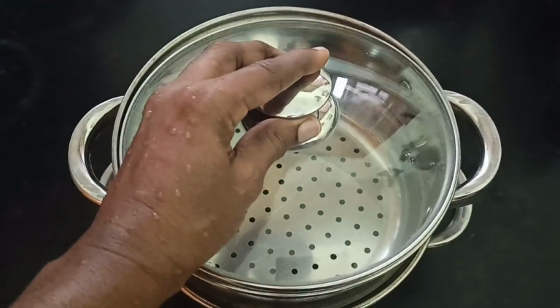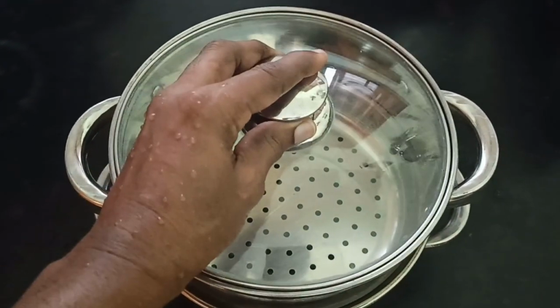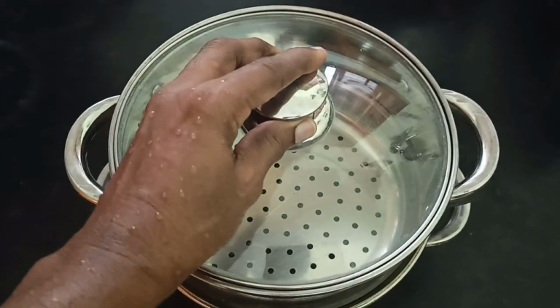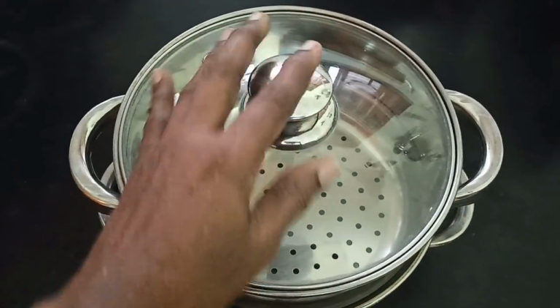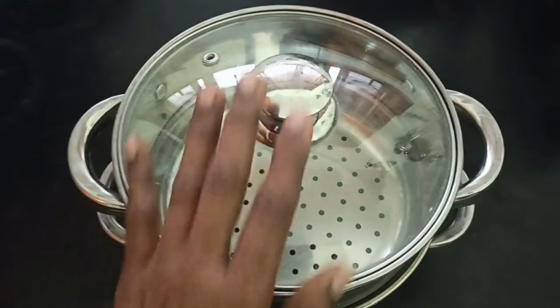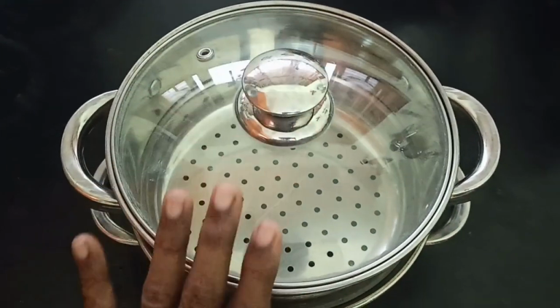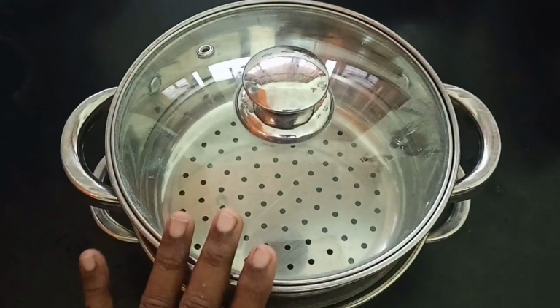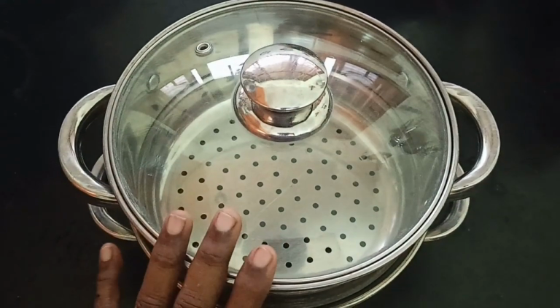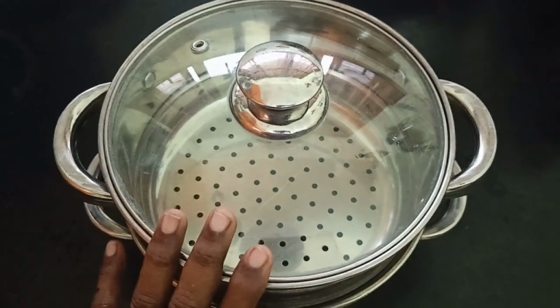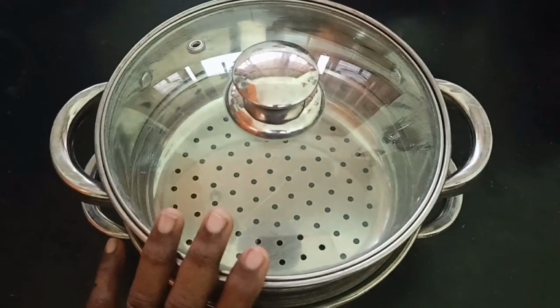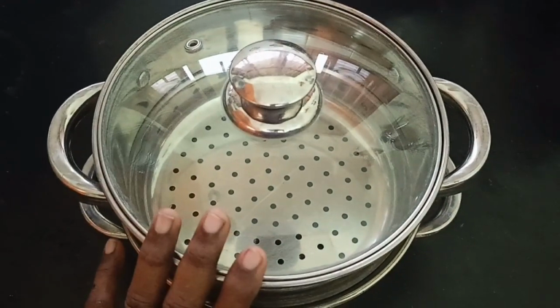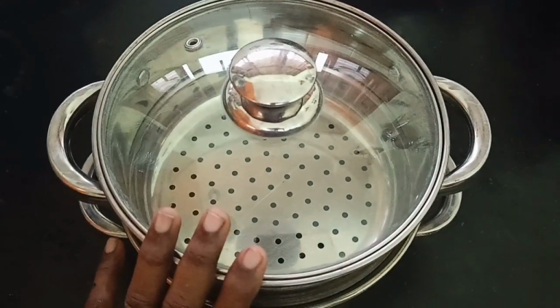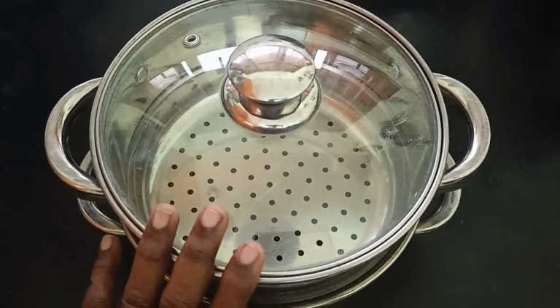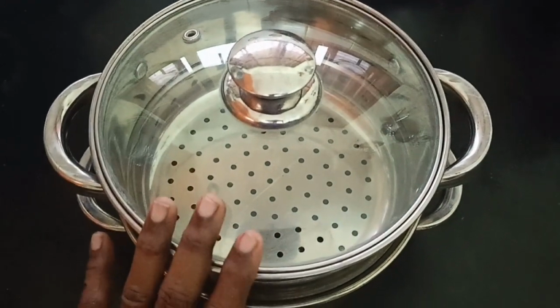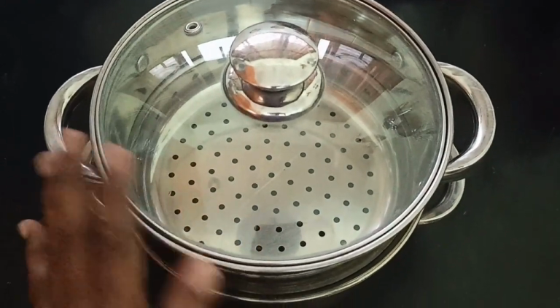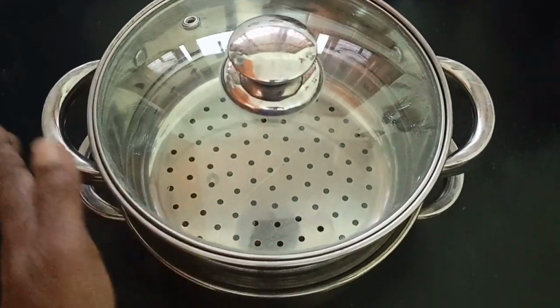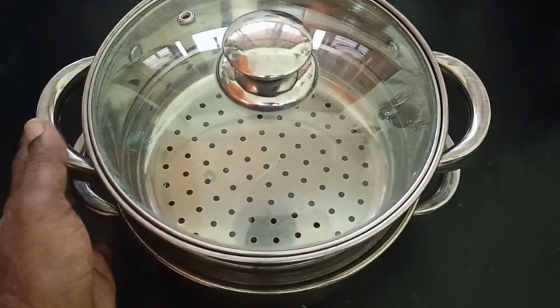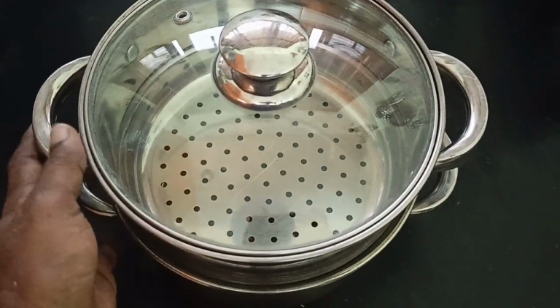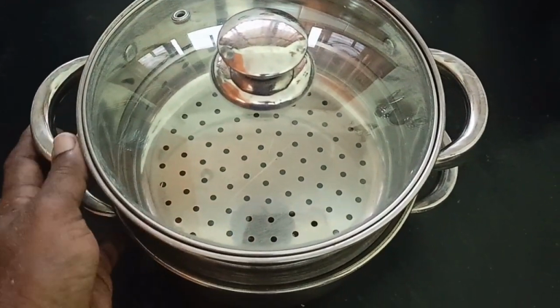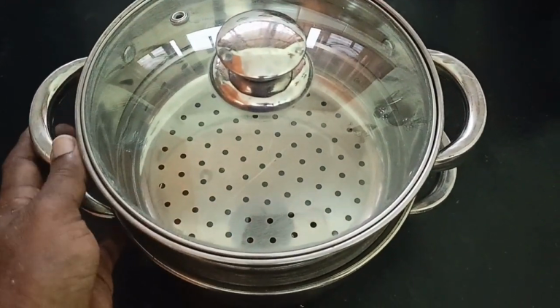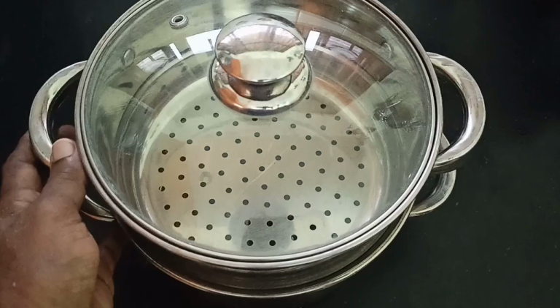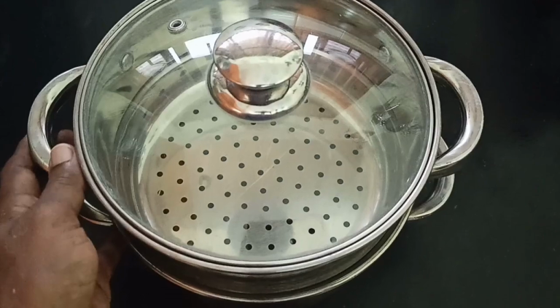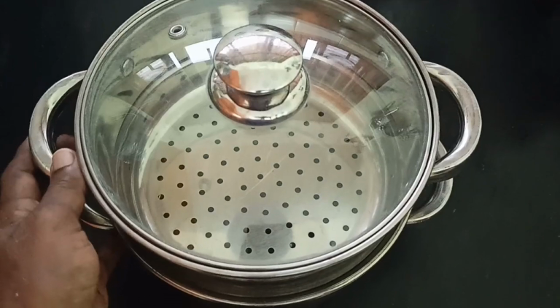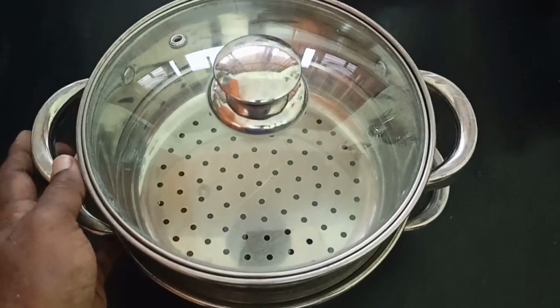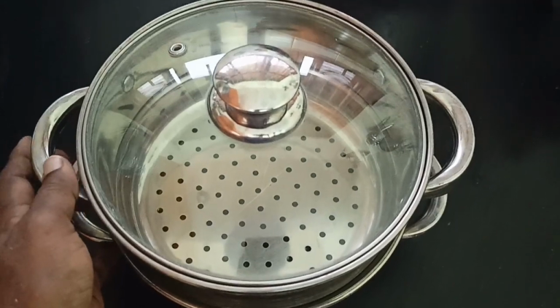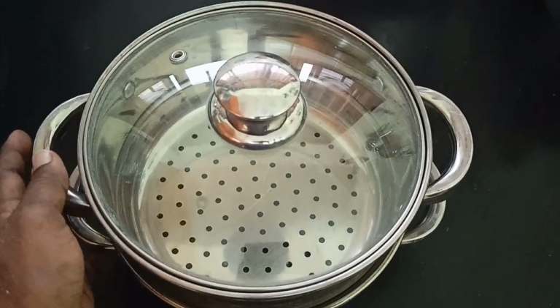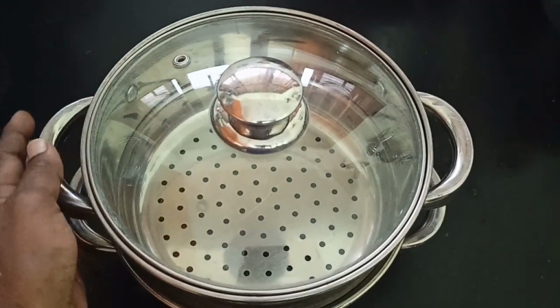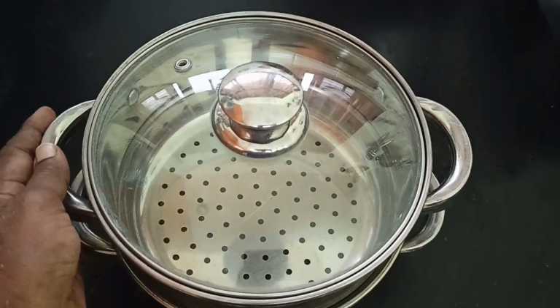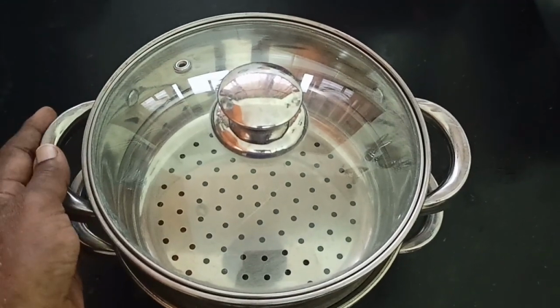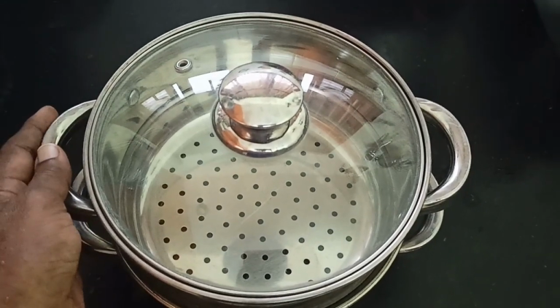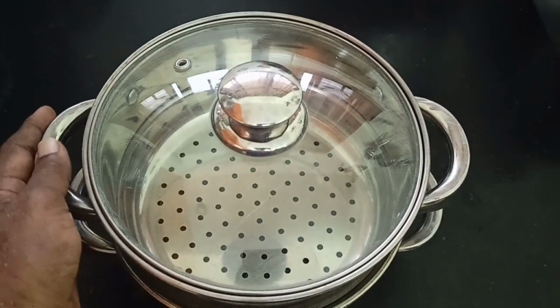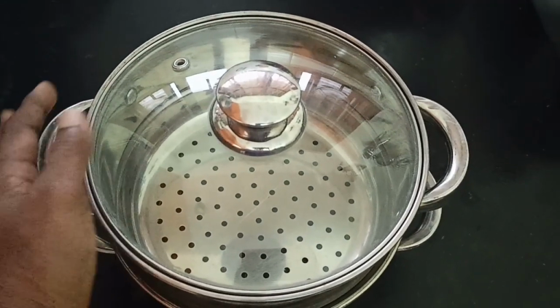There is a small hole in the oven. There is a 2-inch pot.